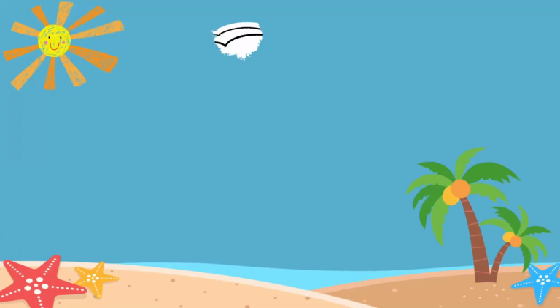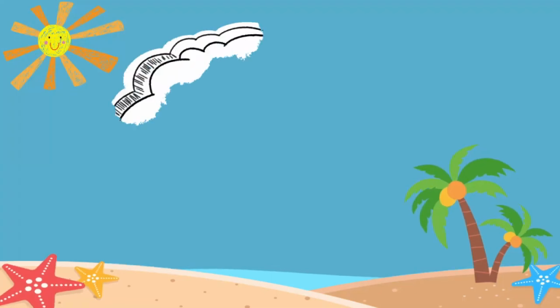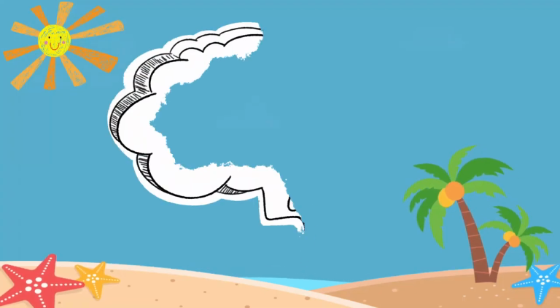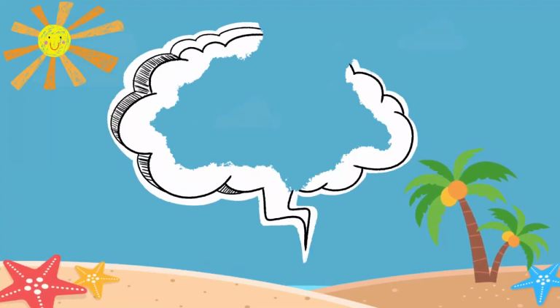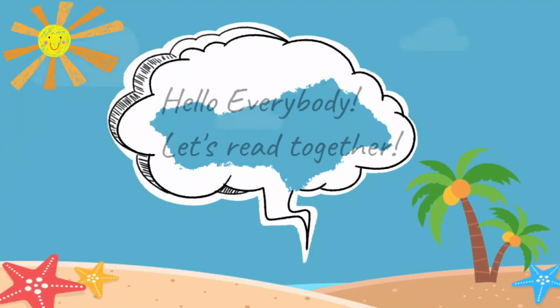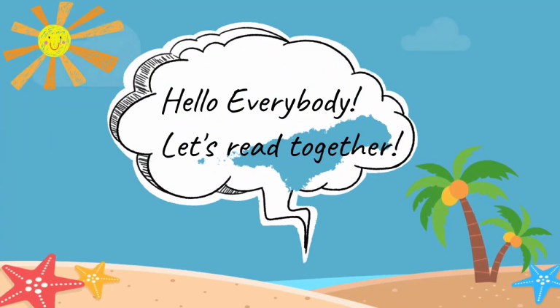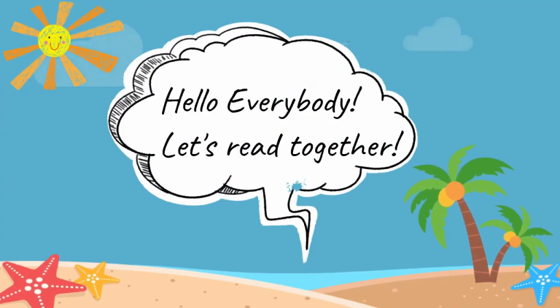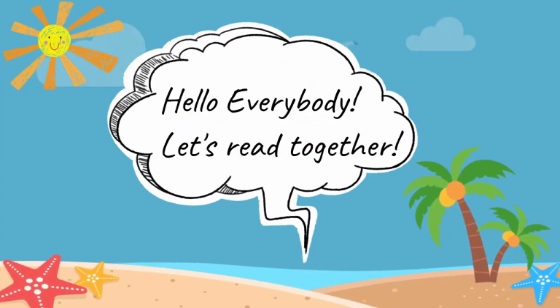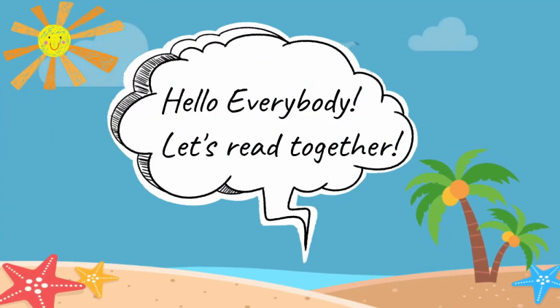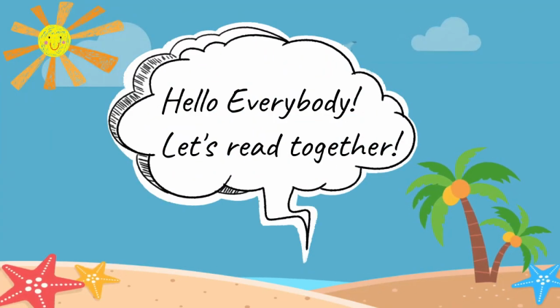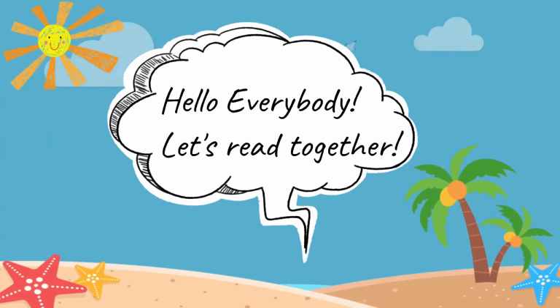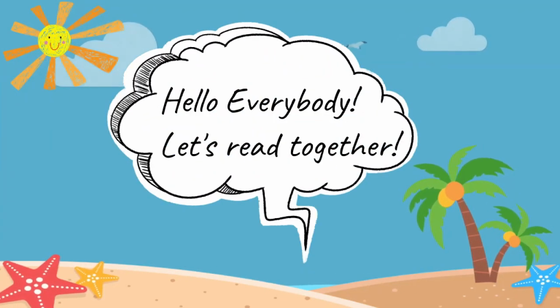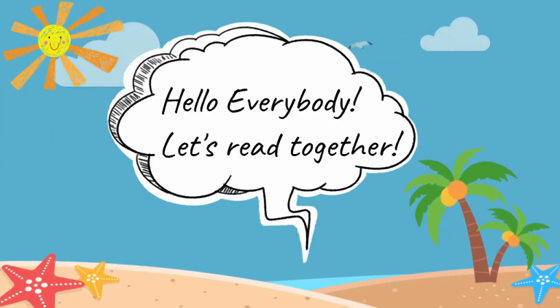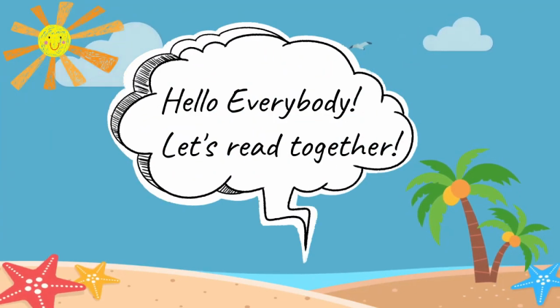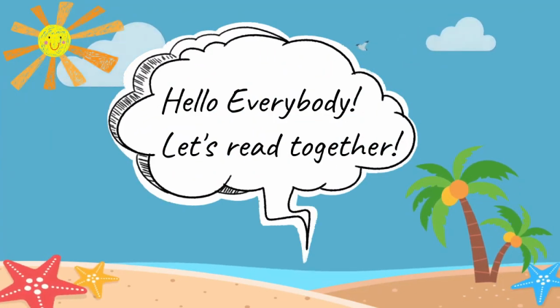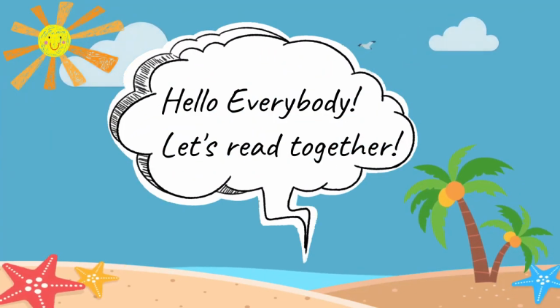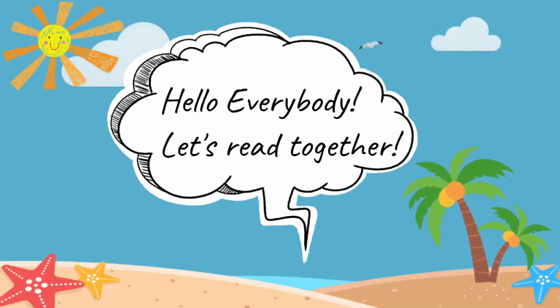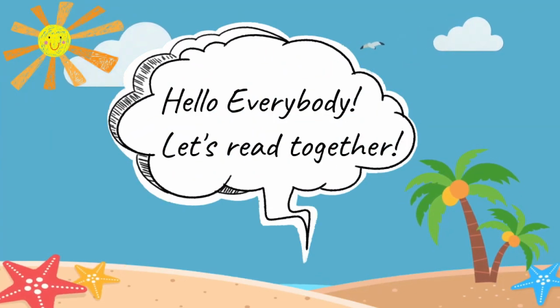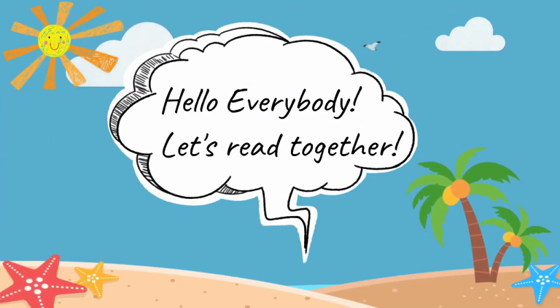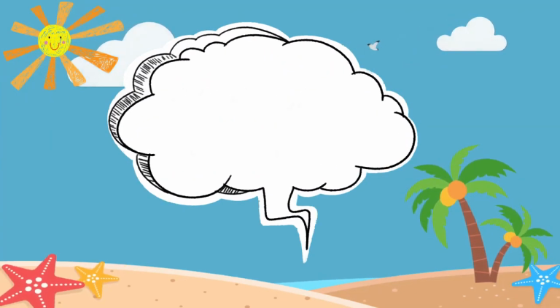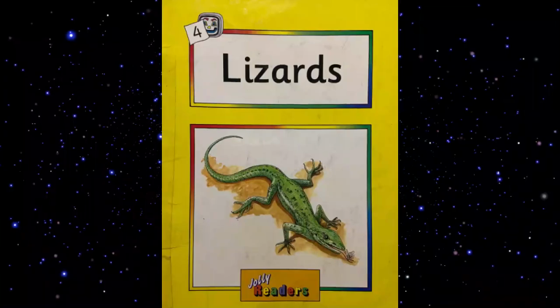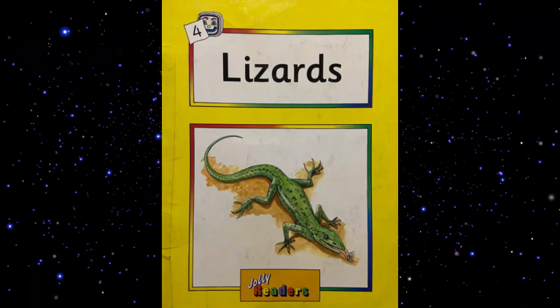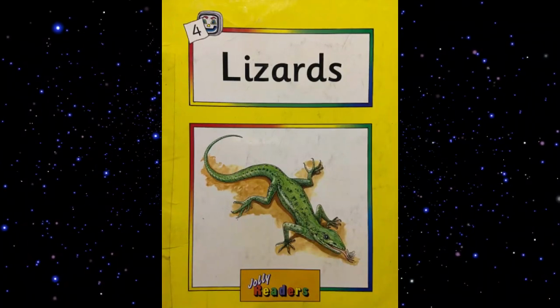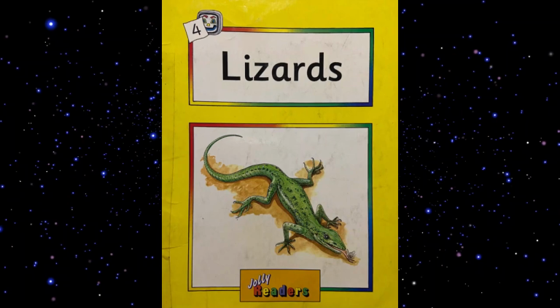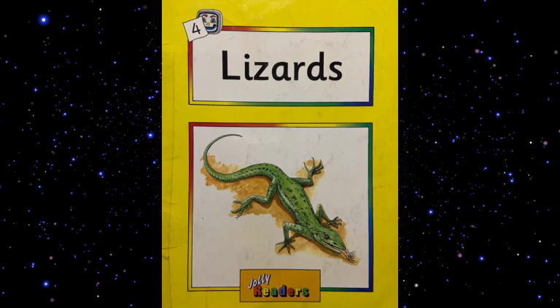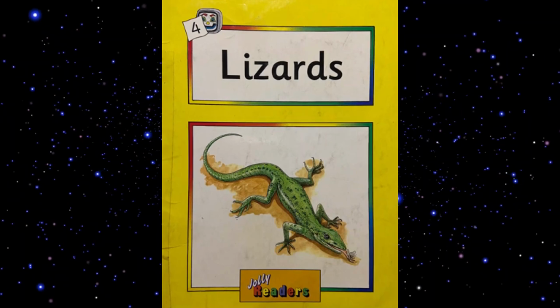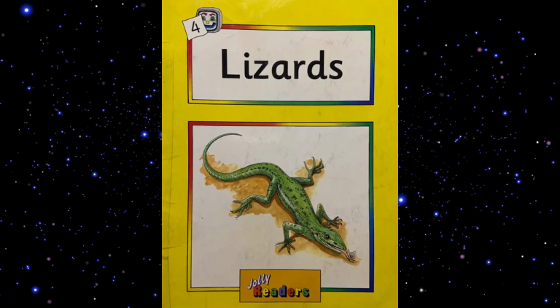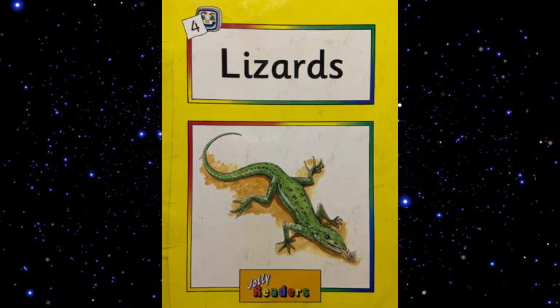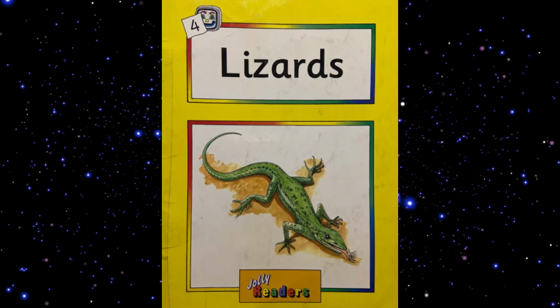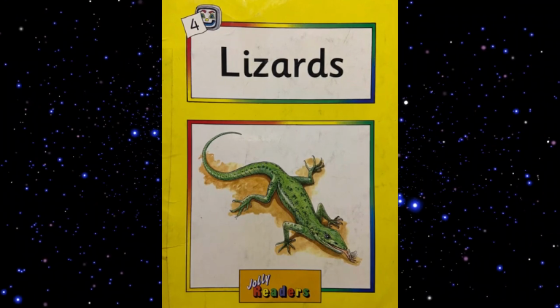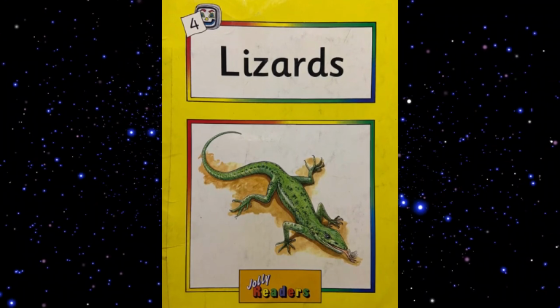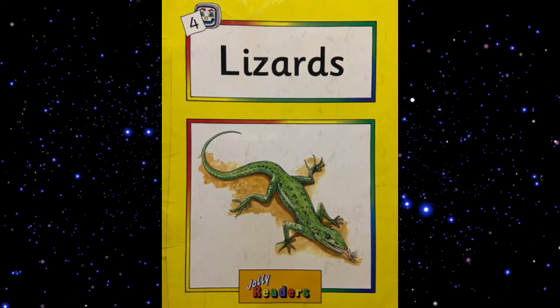Hello everybody! Let's read together! Lizards.